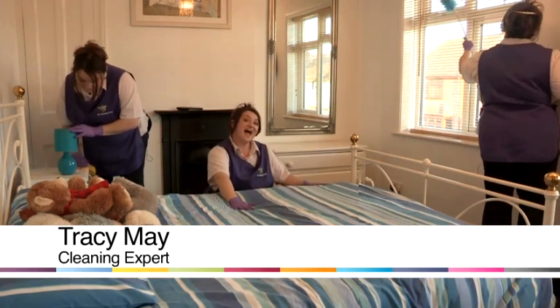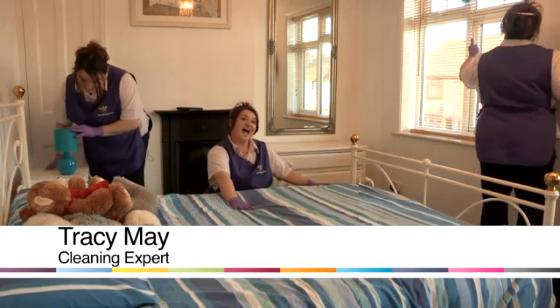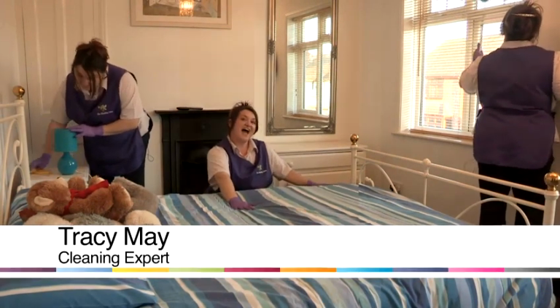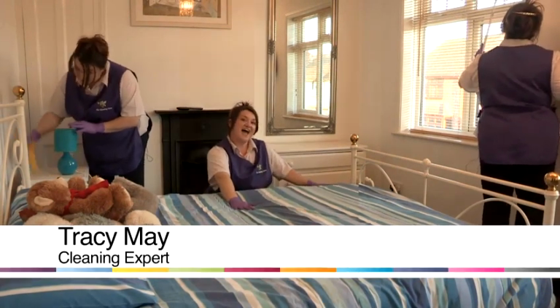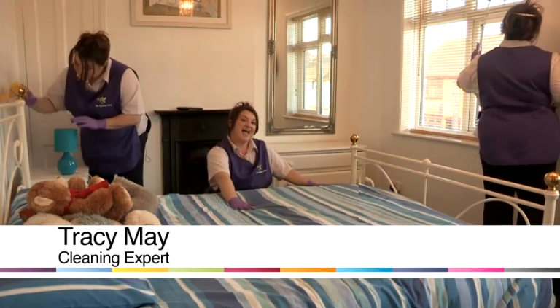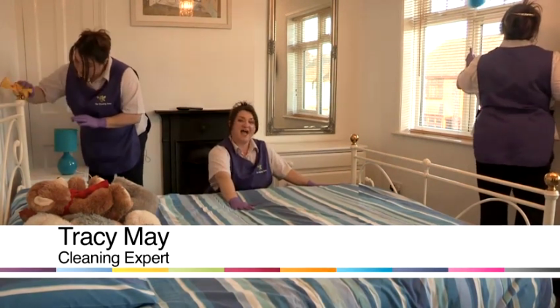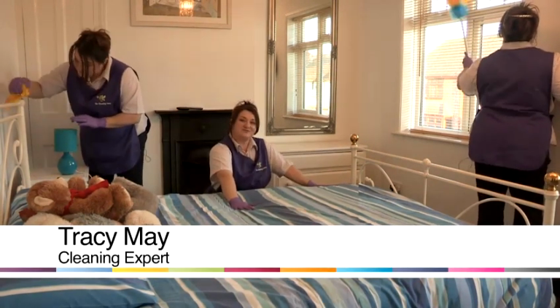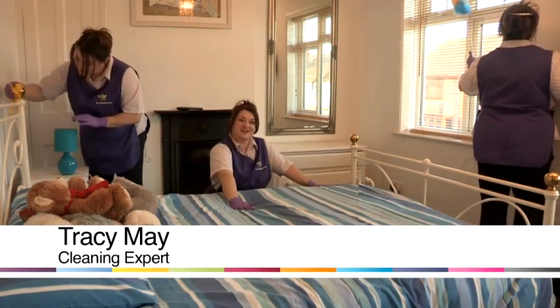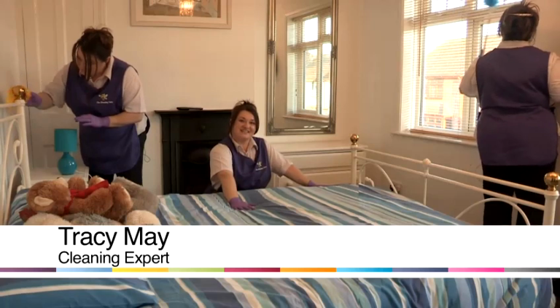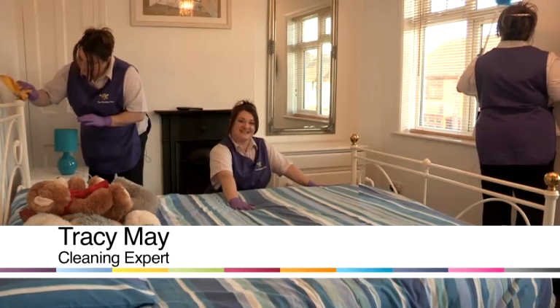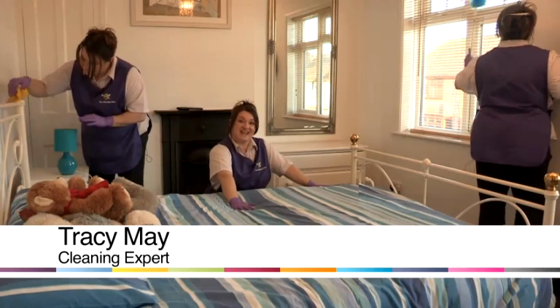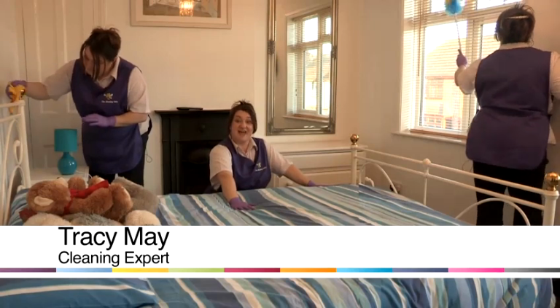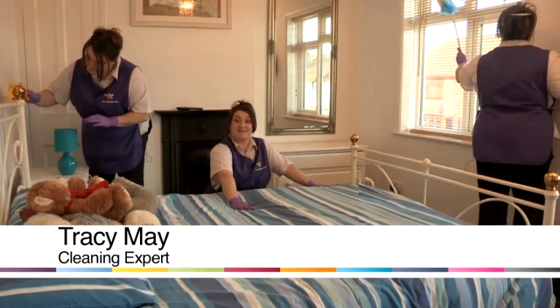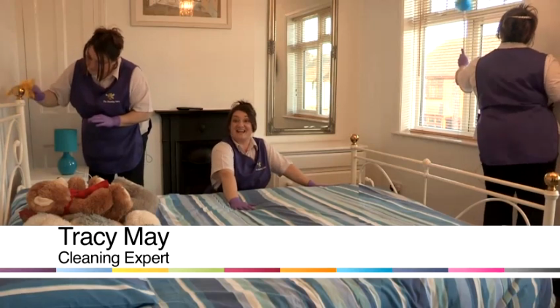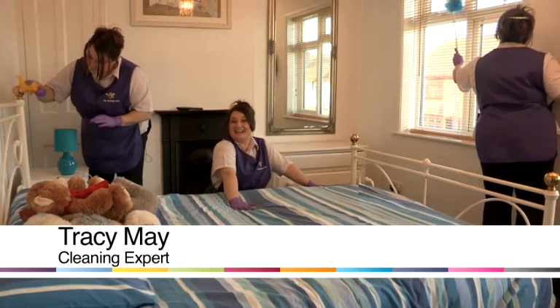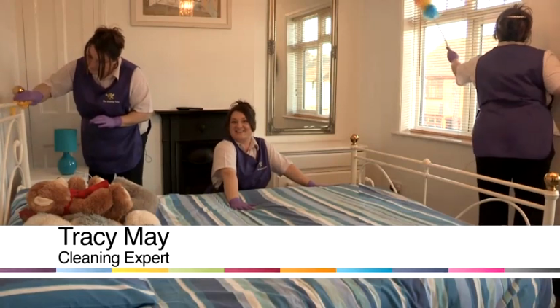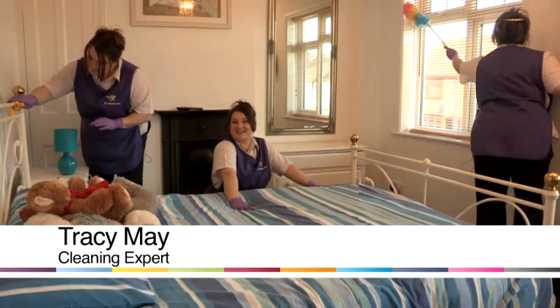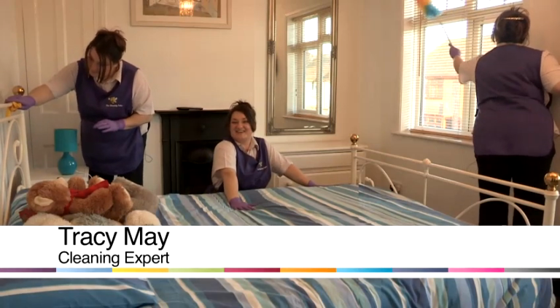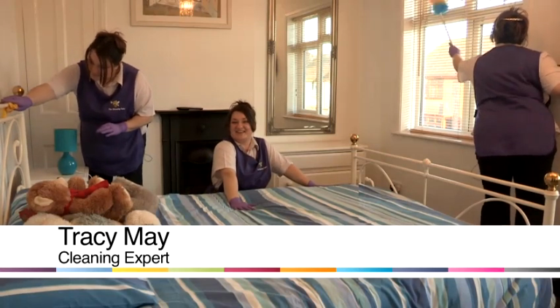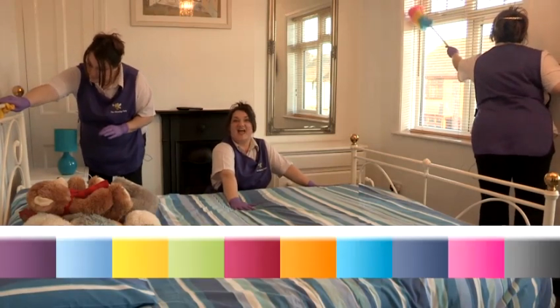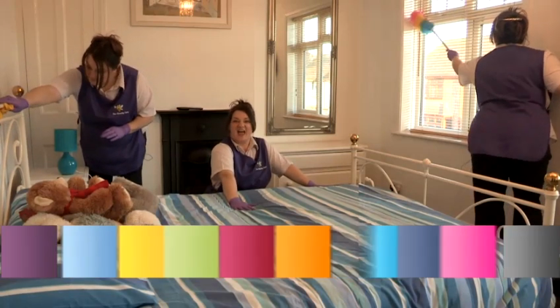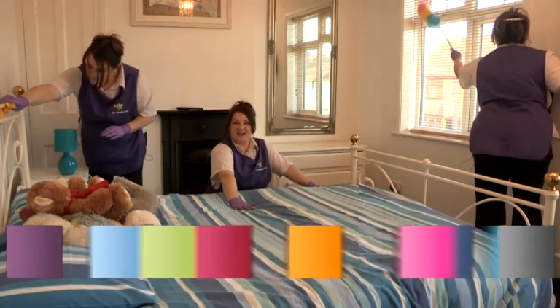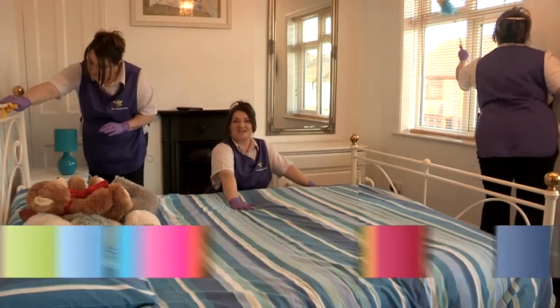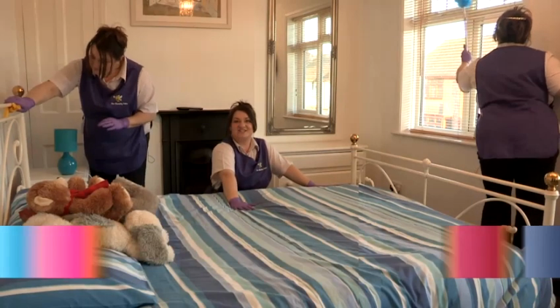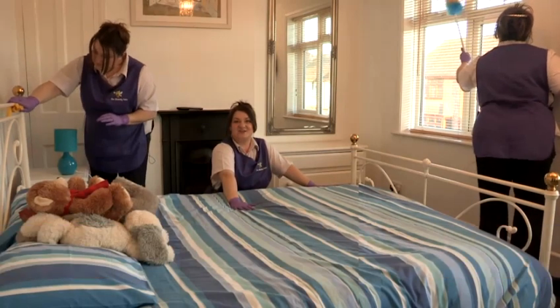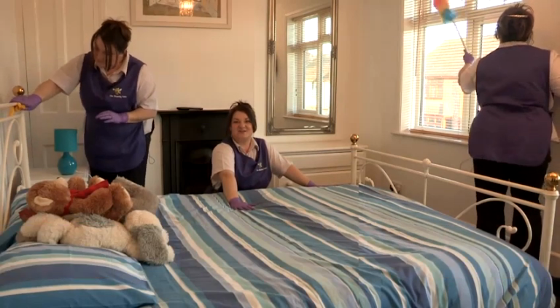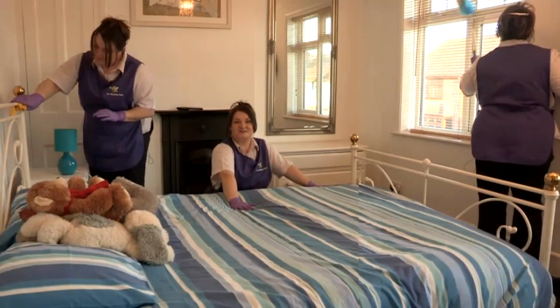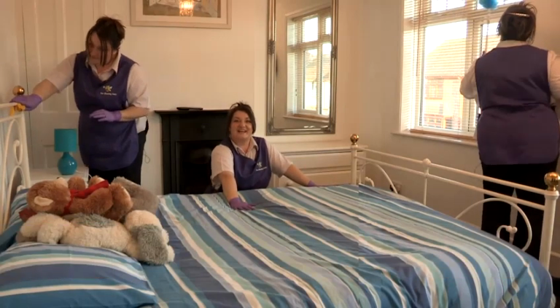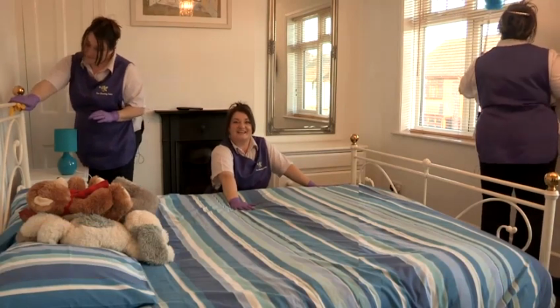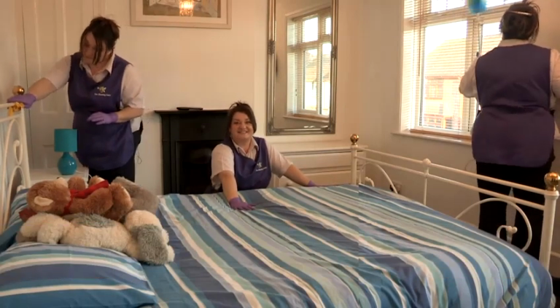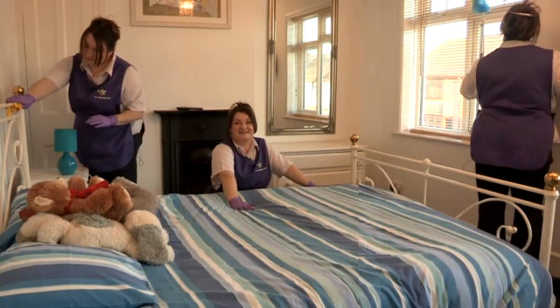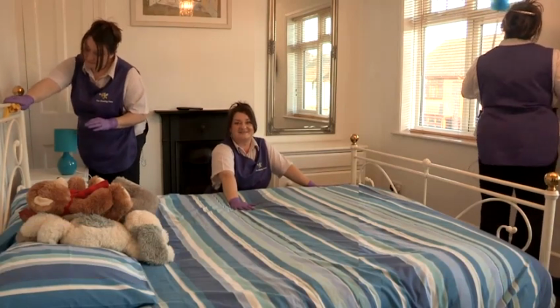Hi, I'm Tracy and I'm the Cleaning Fairy and I'm going to show you some cleaning tips.